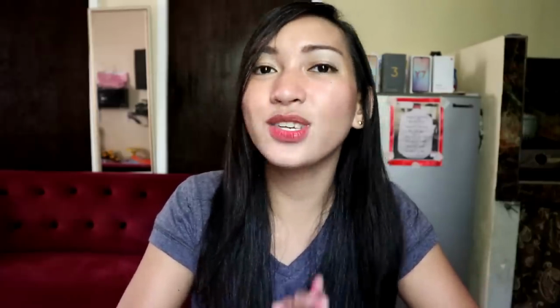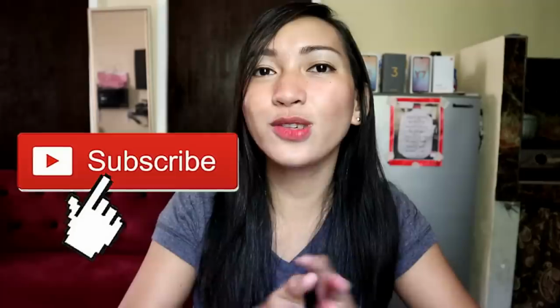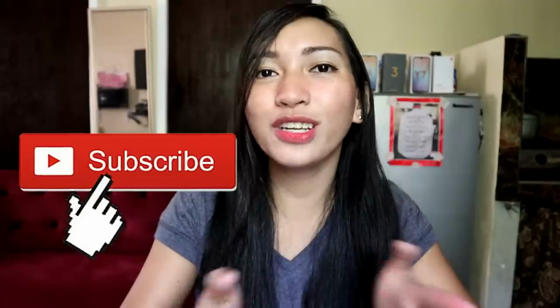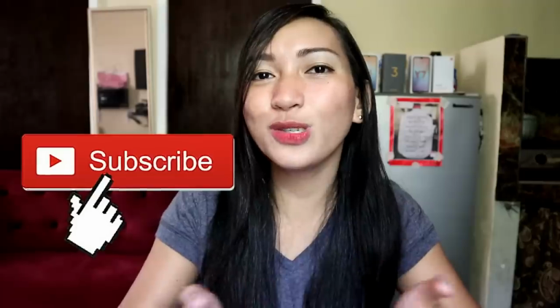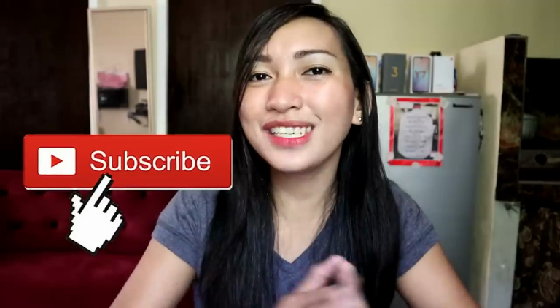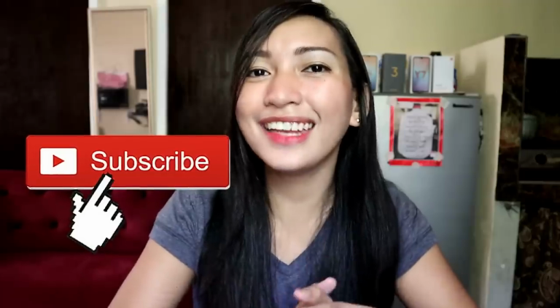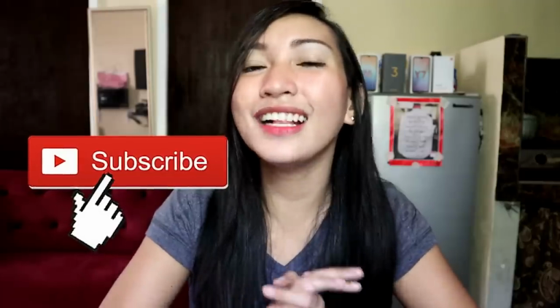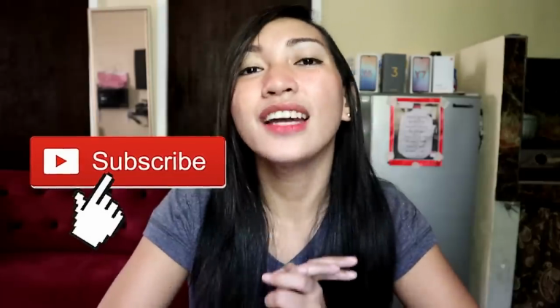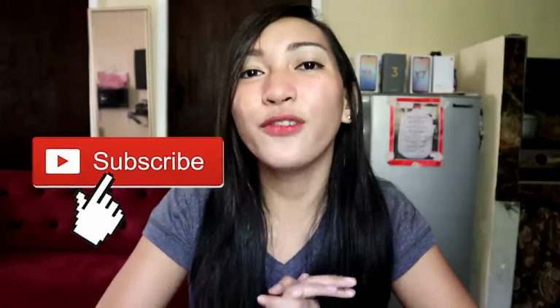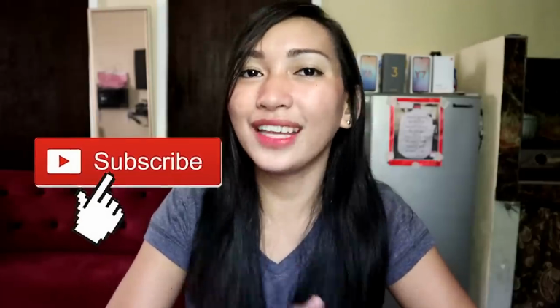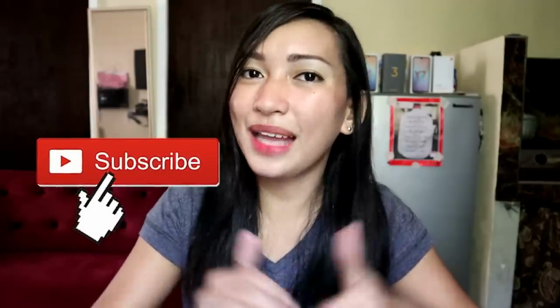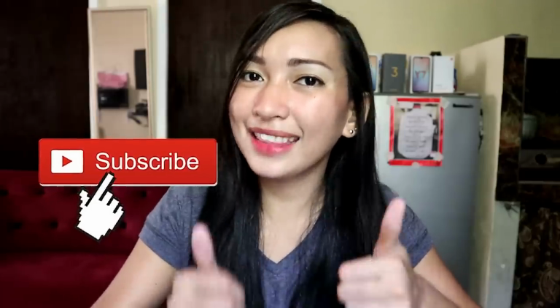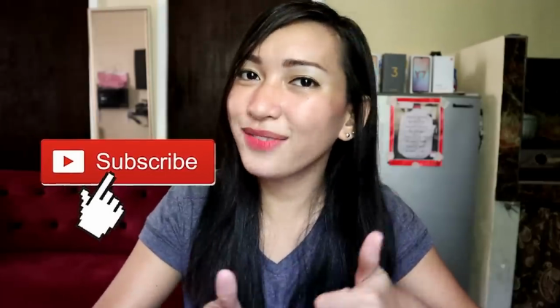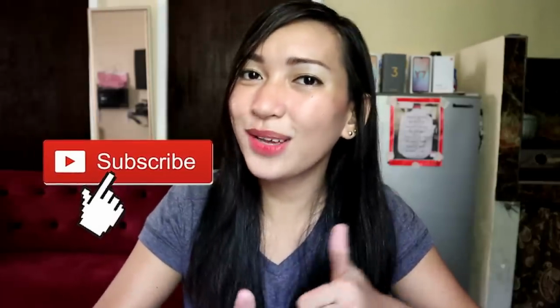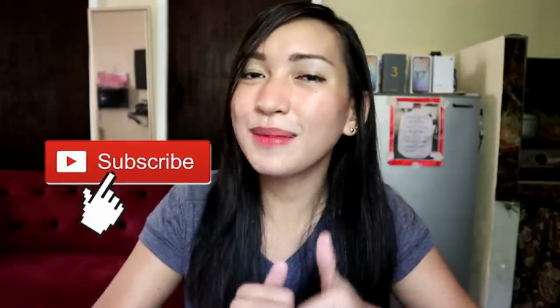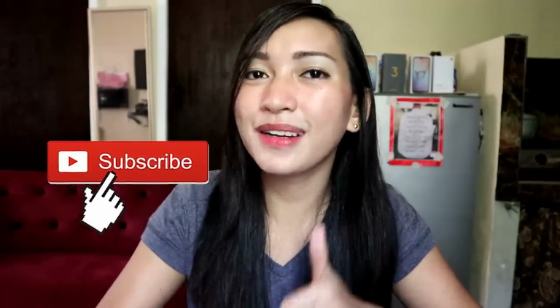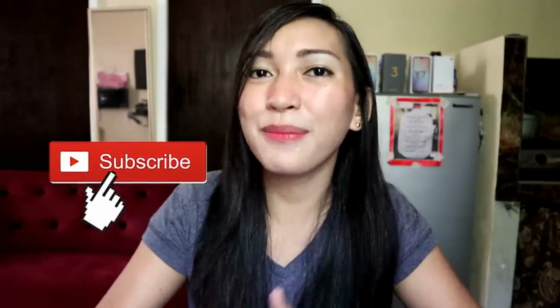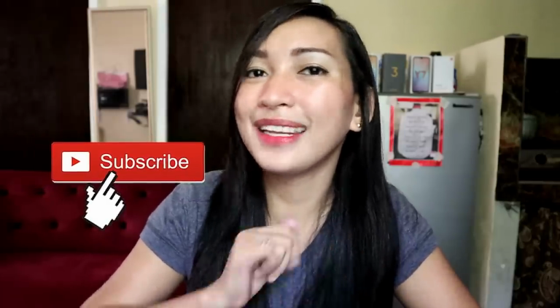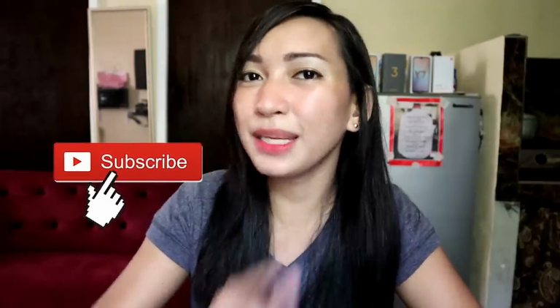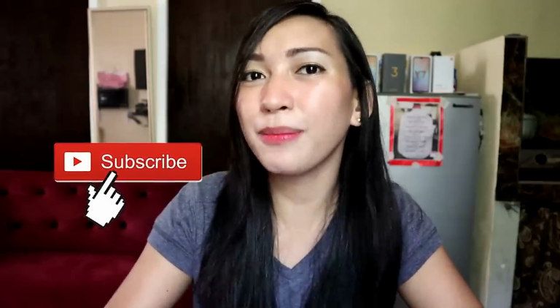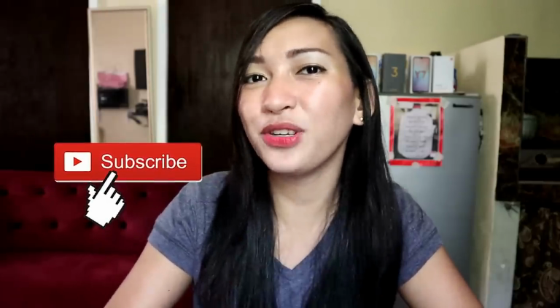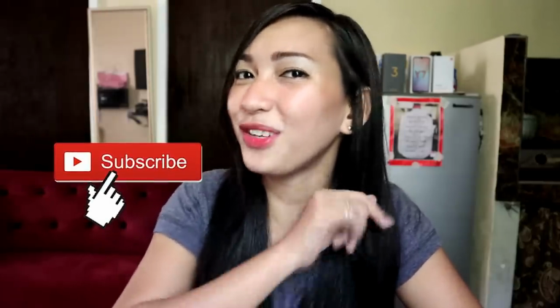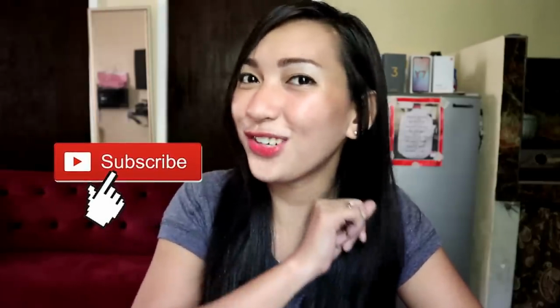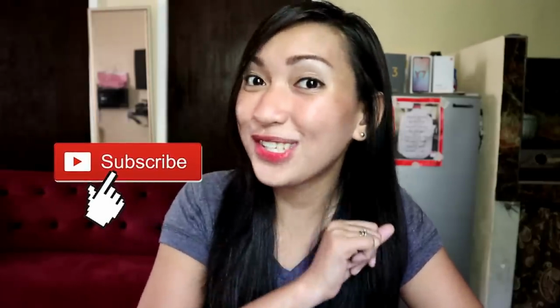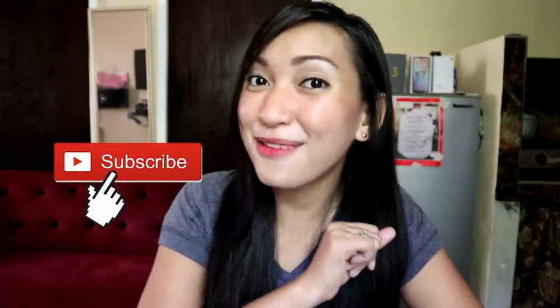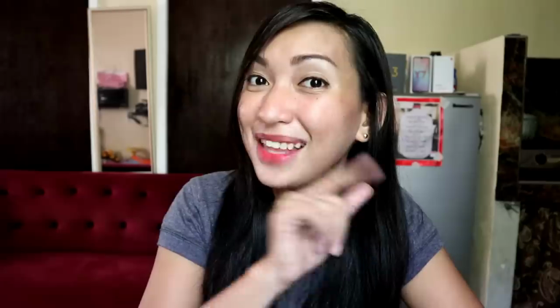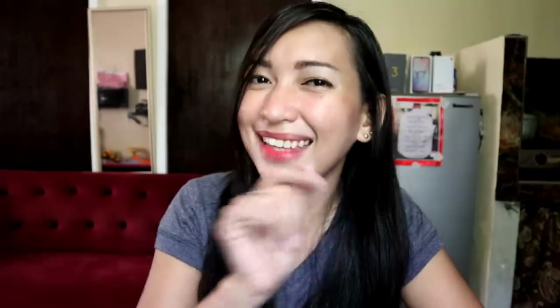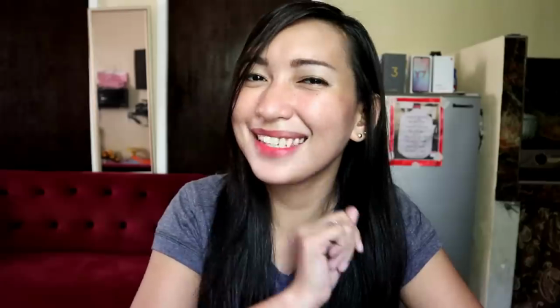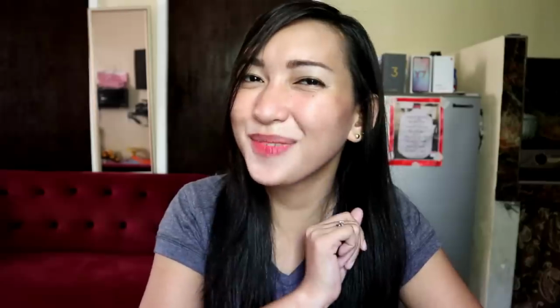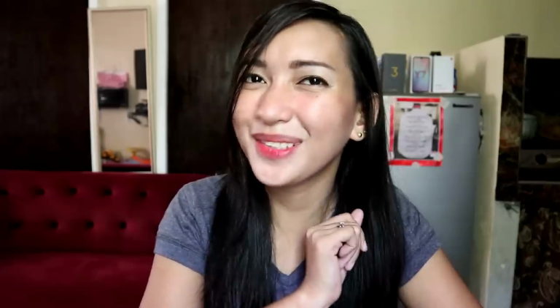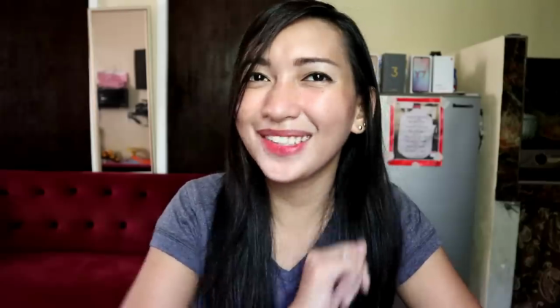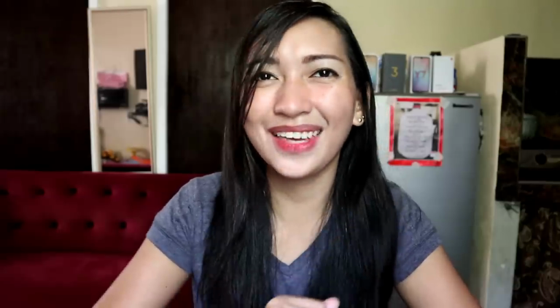And to those who are new to my channel, don't forget to like this video, subscribe, and hit the bell button to be the first to see my latest uploads.